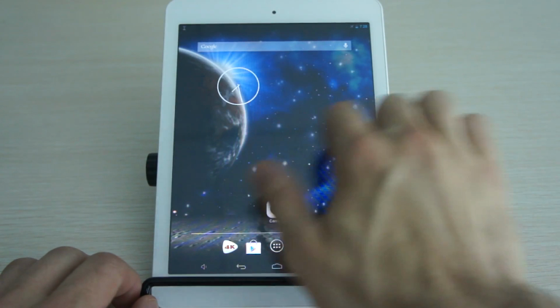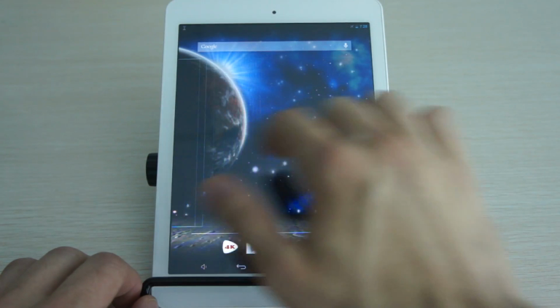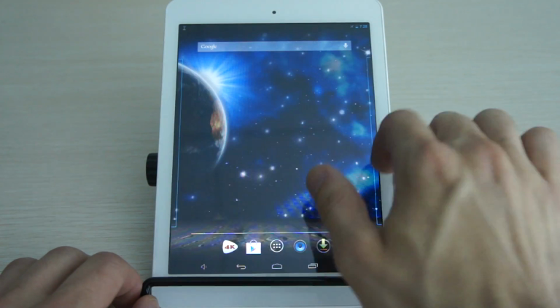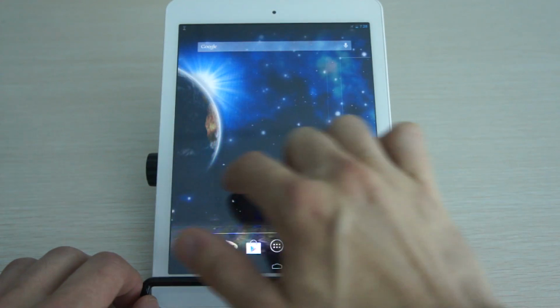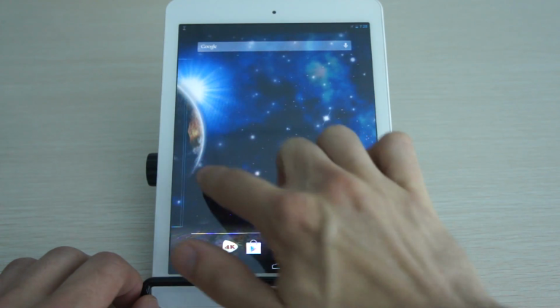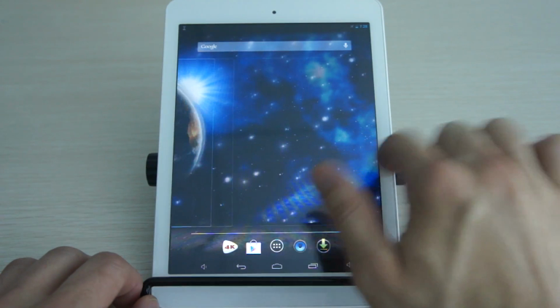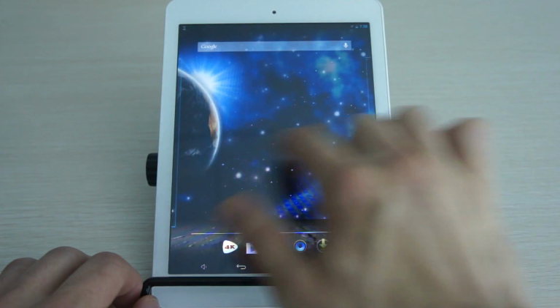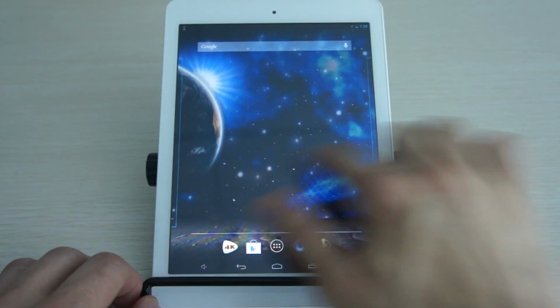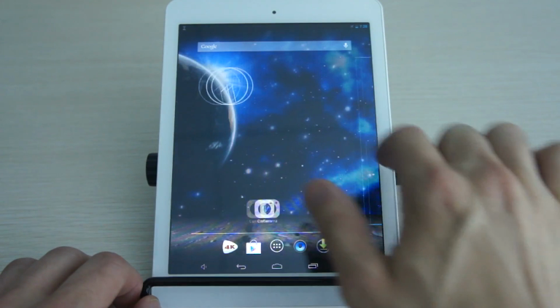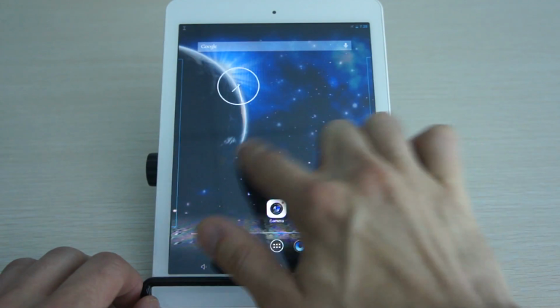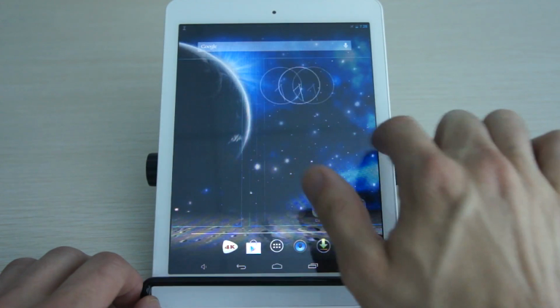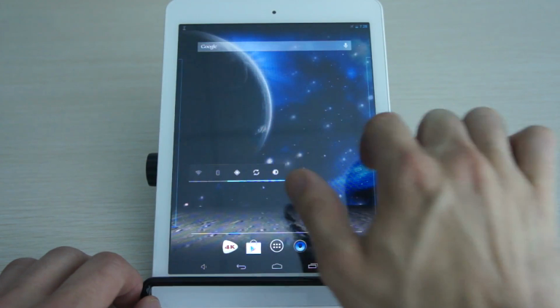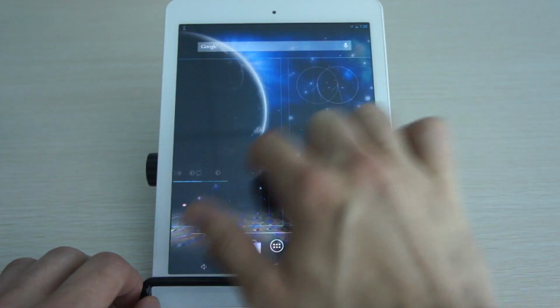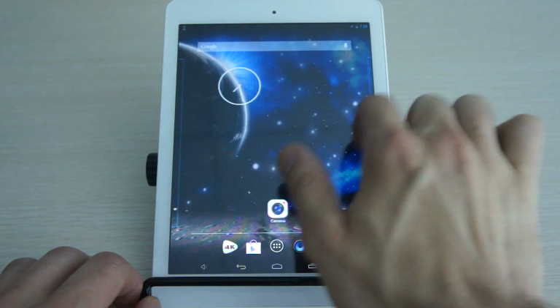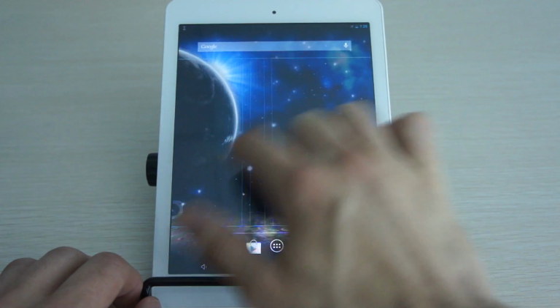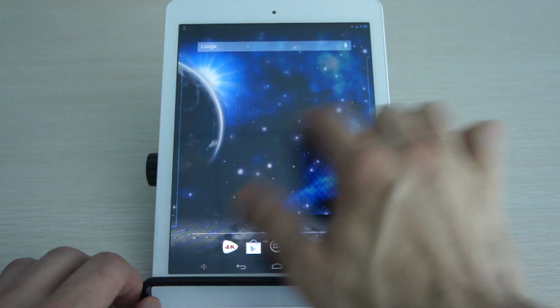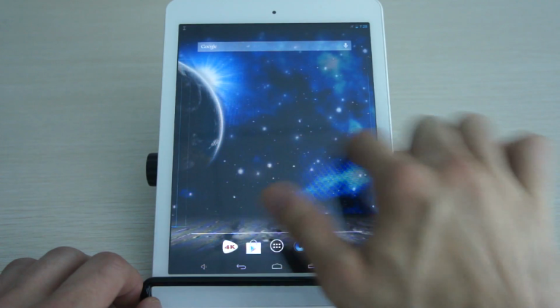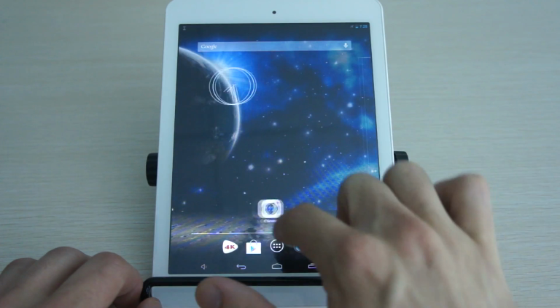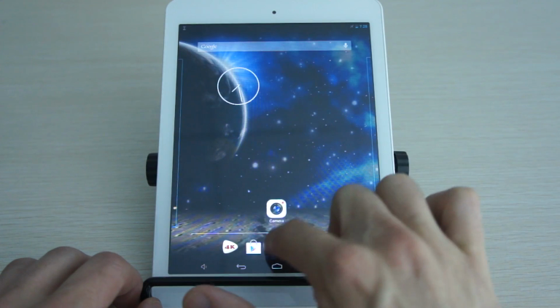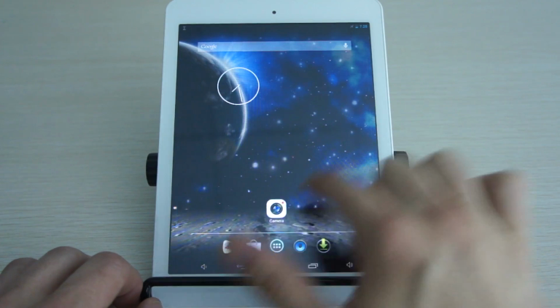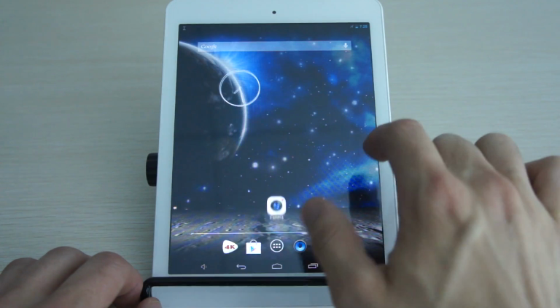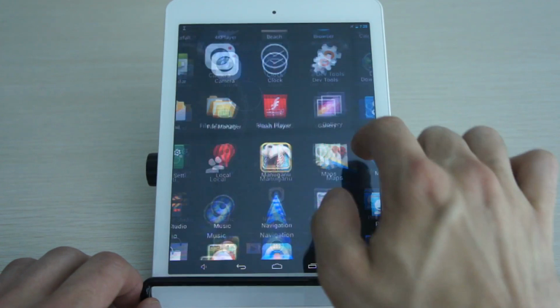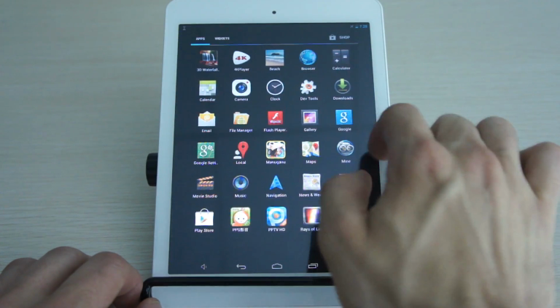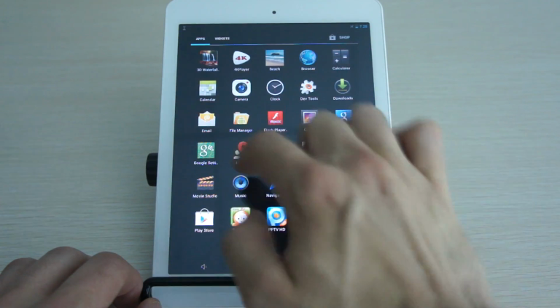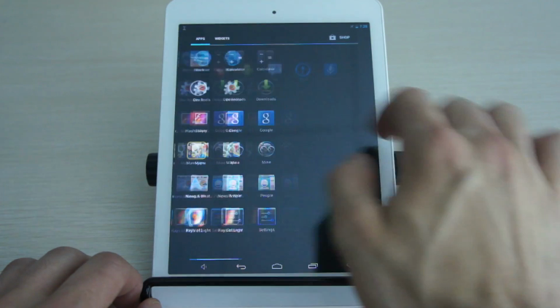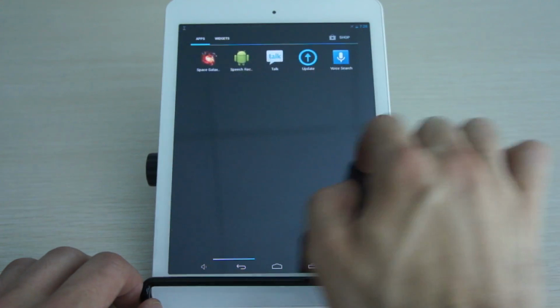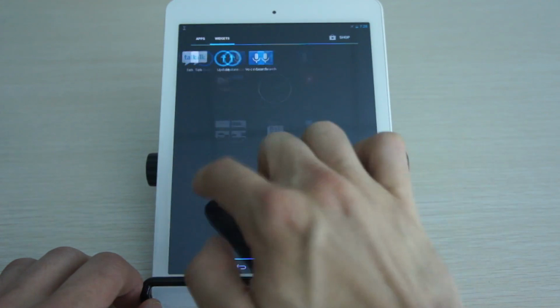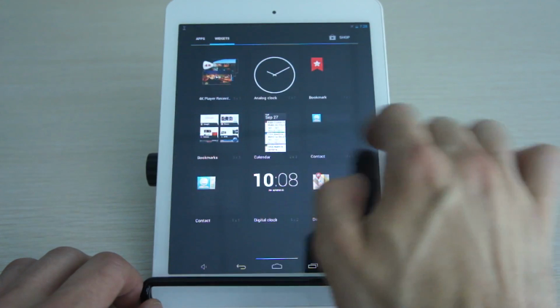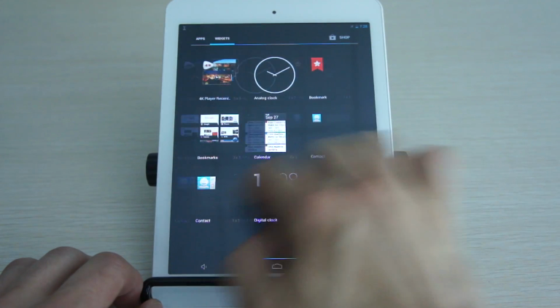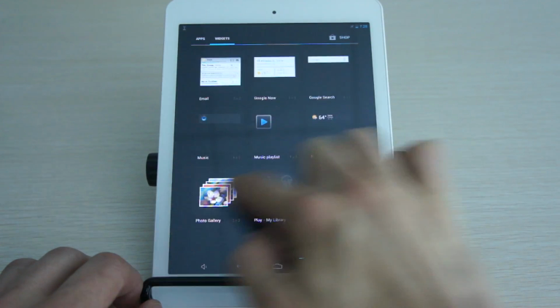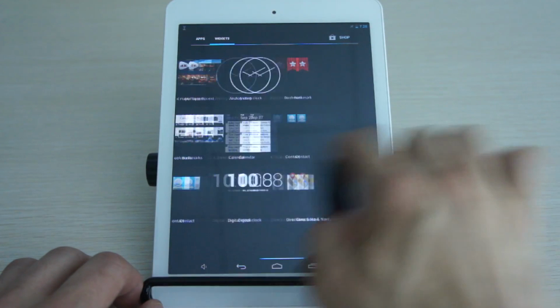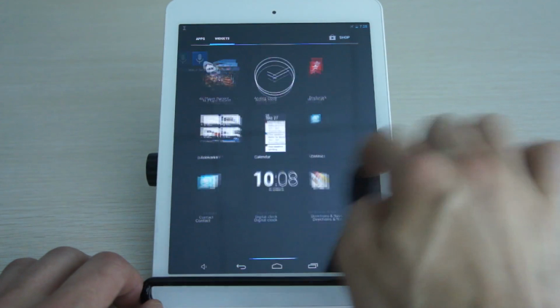The UI definitely has a little bit of an improved feel to it. Everything definitely feels smoother and faster to use.